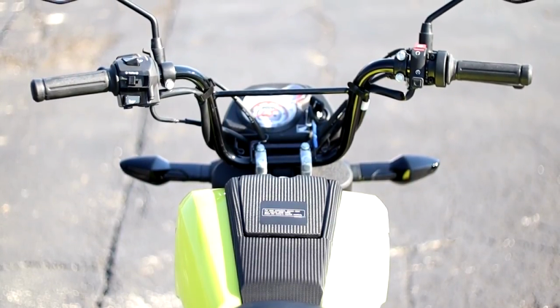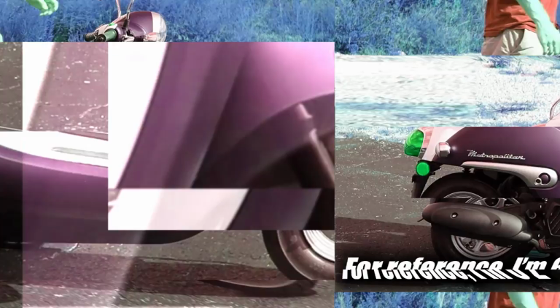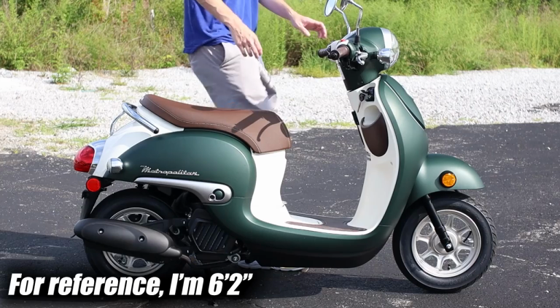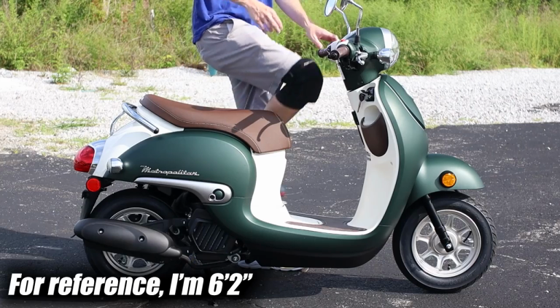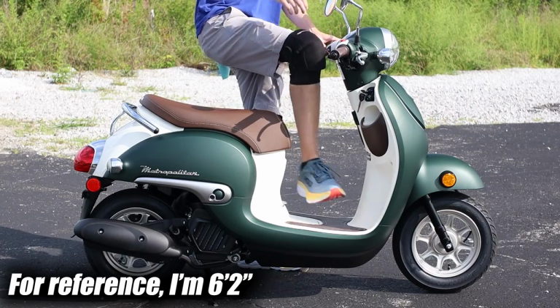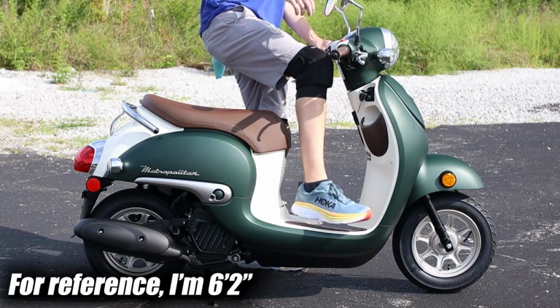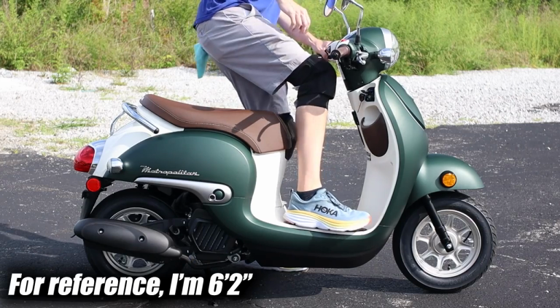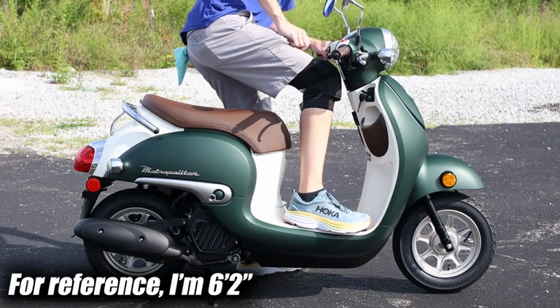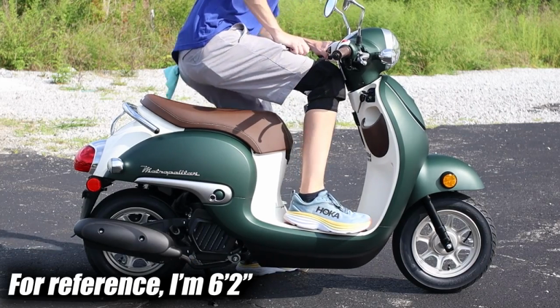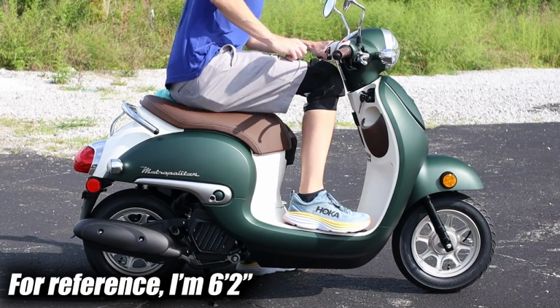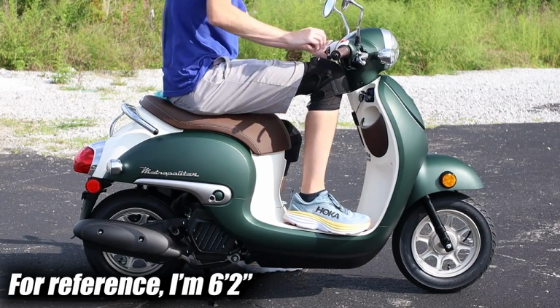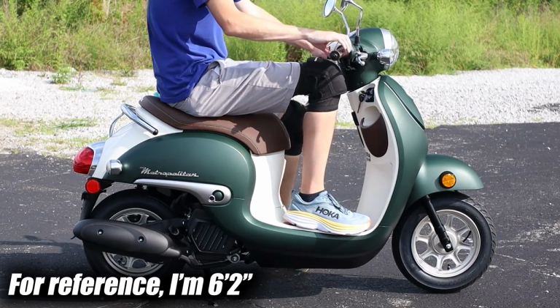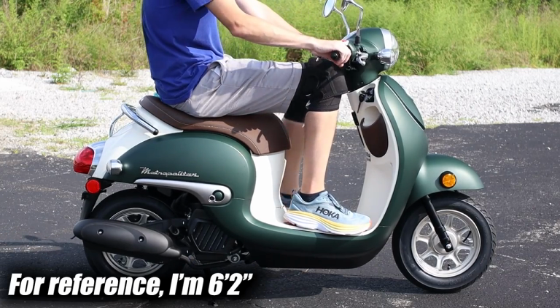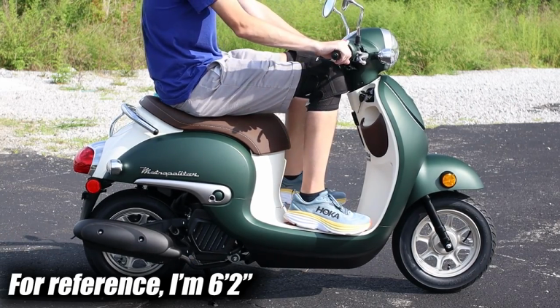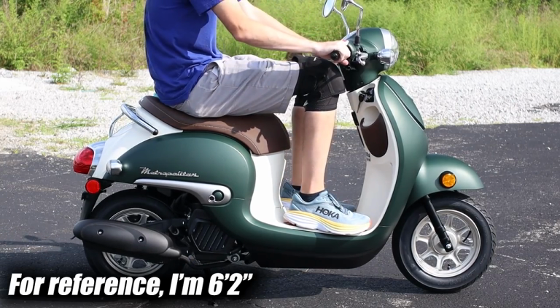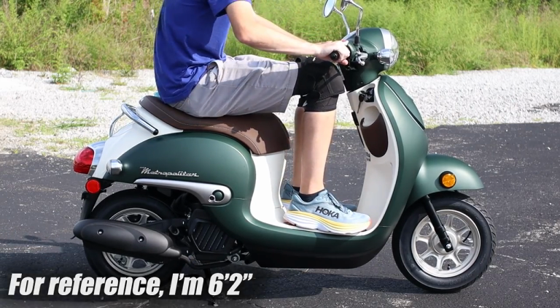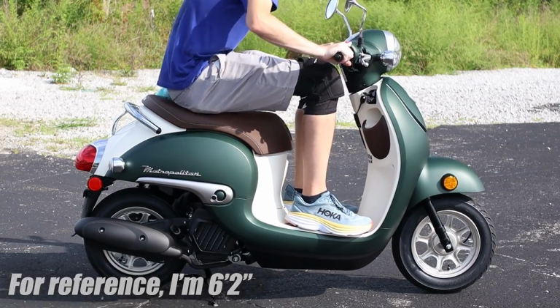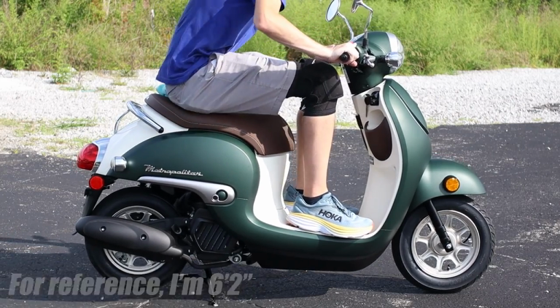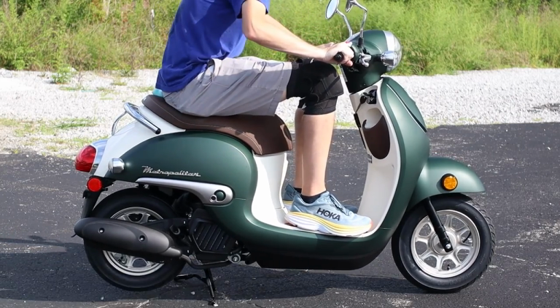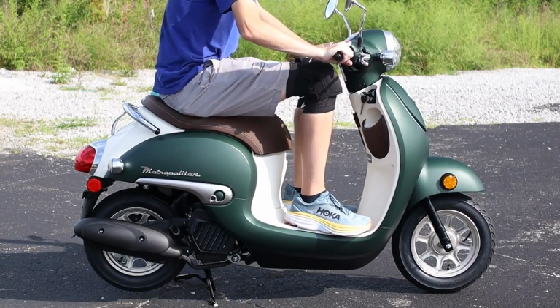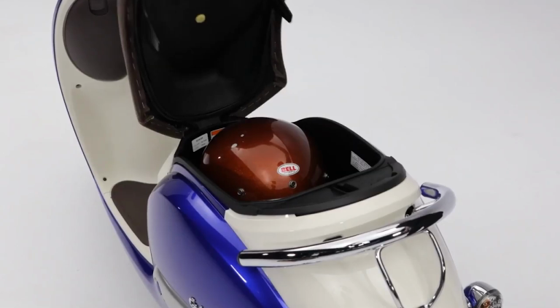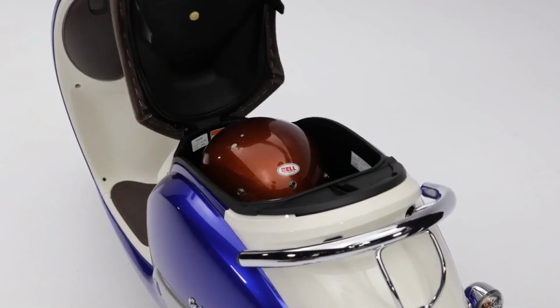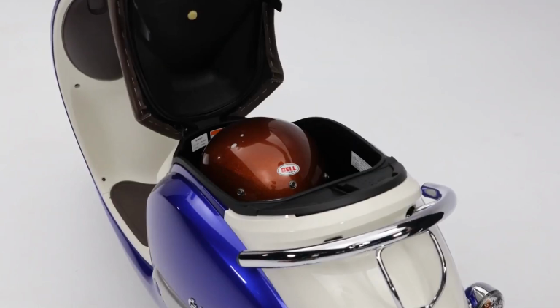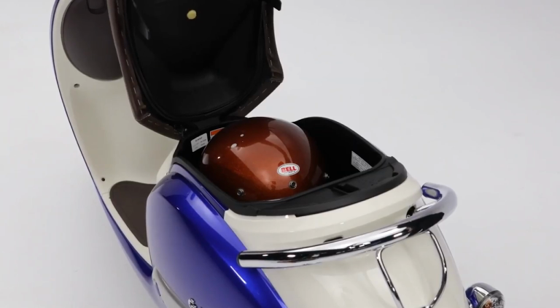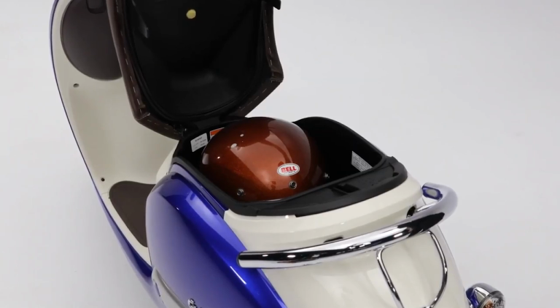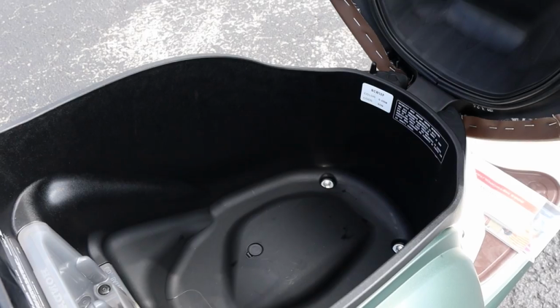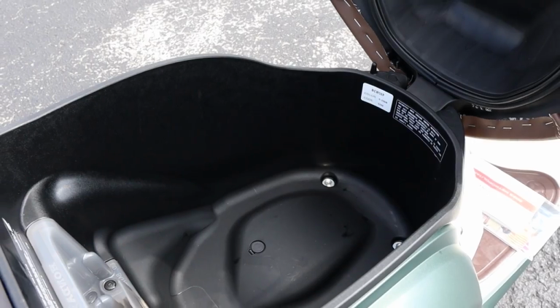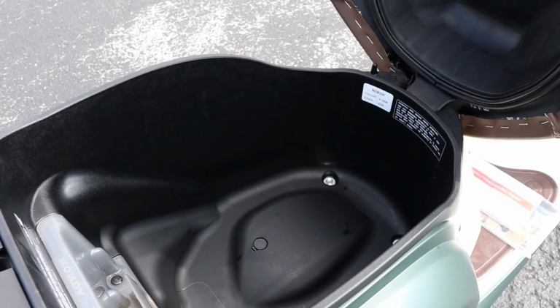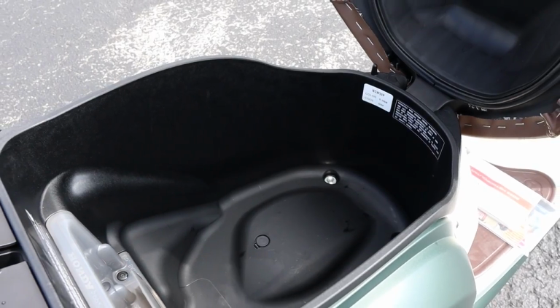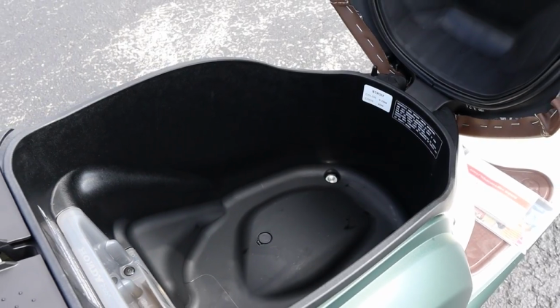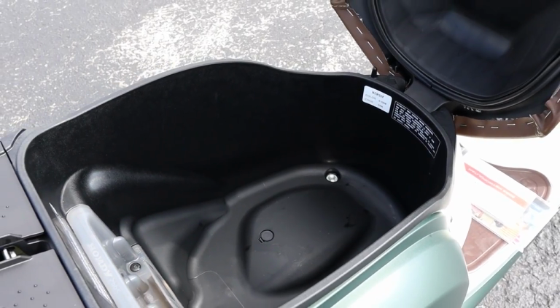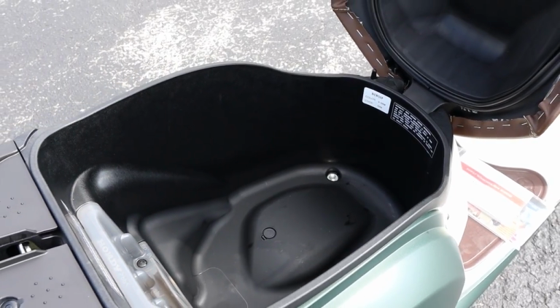The more the Metro and Ruckus creep up on that $3,000 price point, it only makes the Navi at $1,807 even more of a bargain with its 110cc engine. The 2024 Metropolitan is set to start releasing to dealers in May.